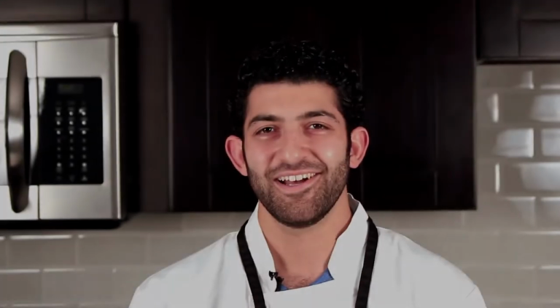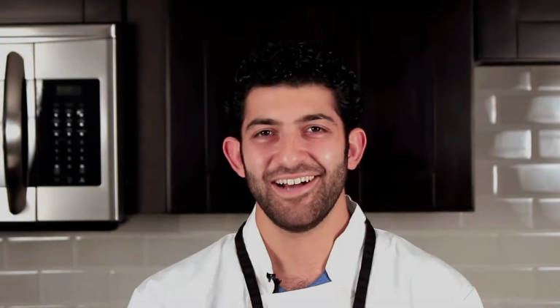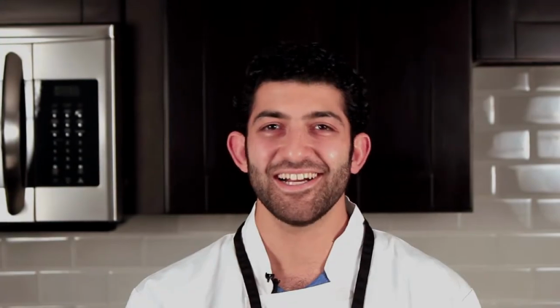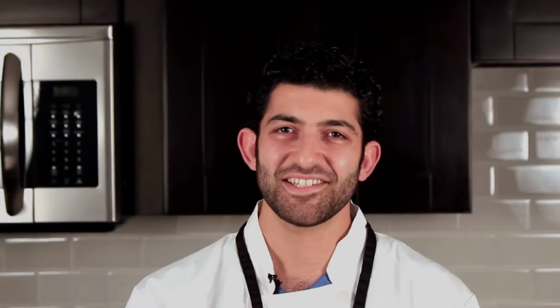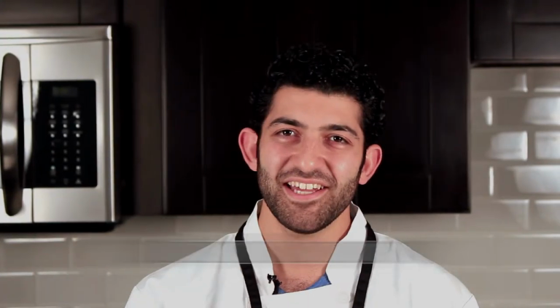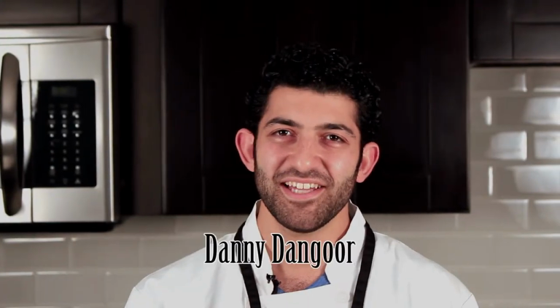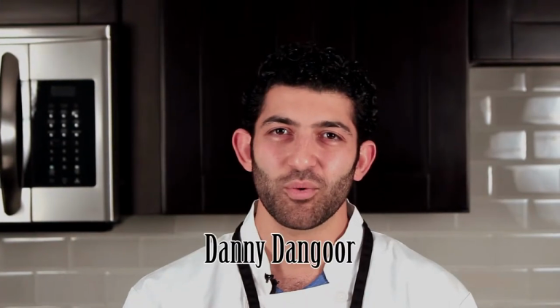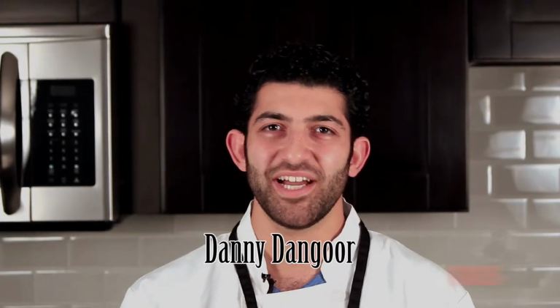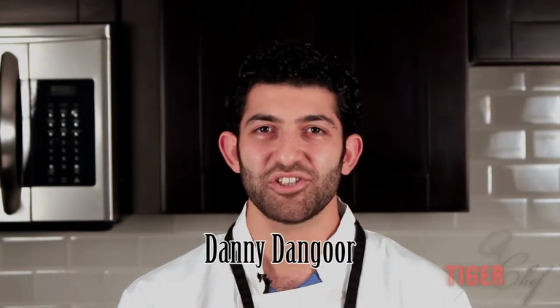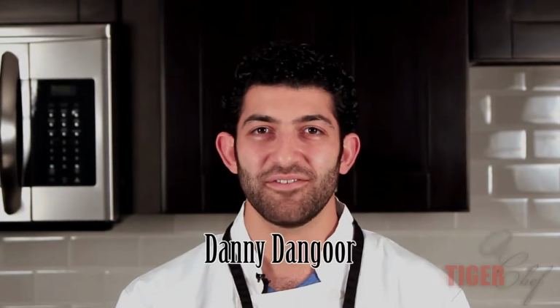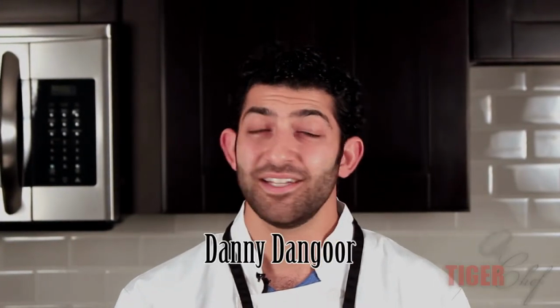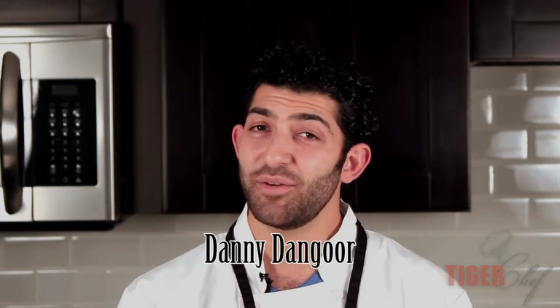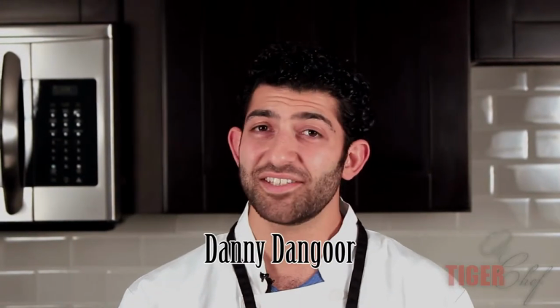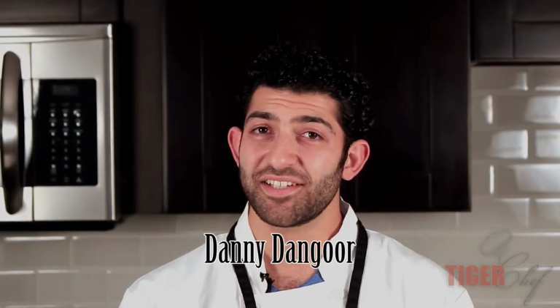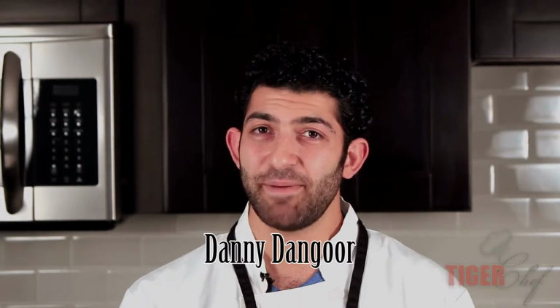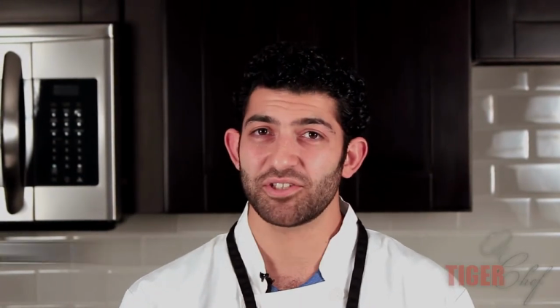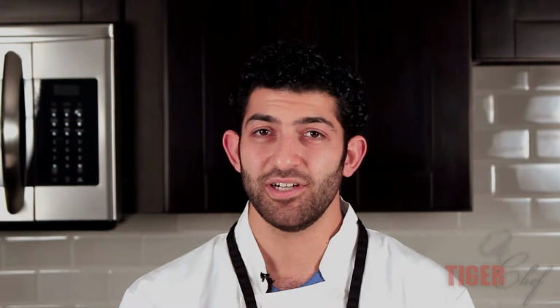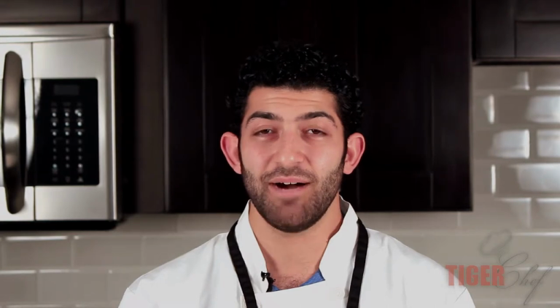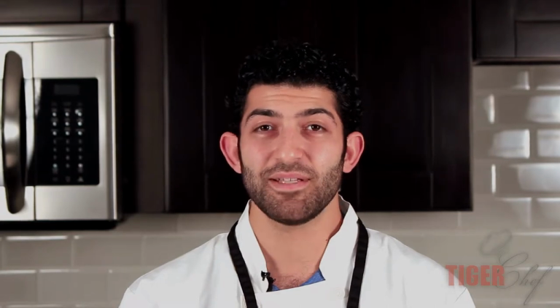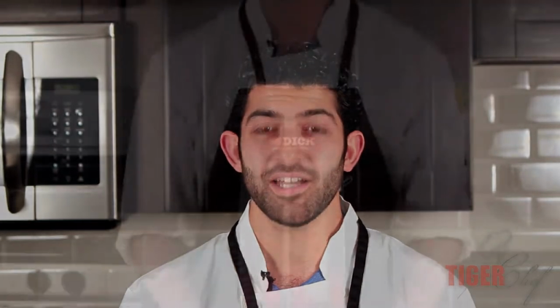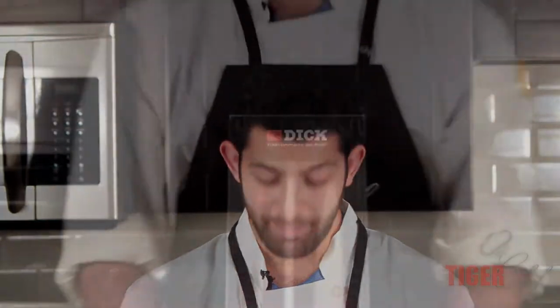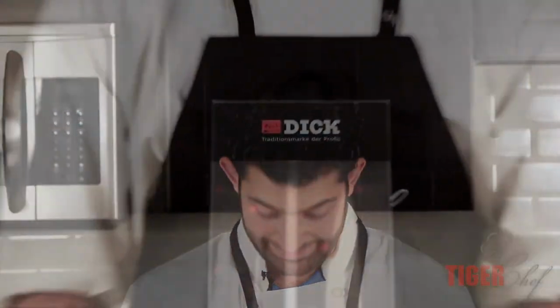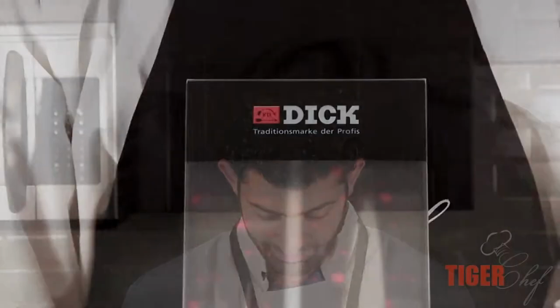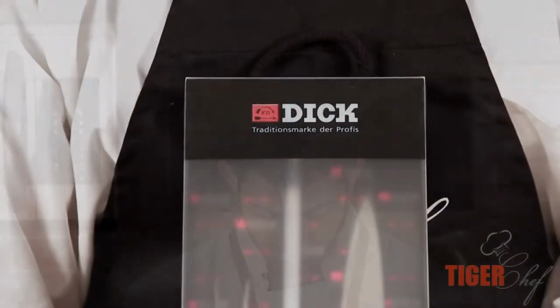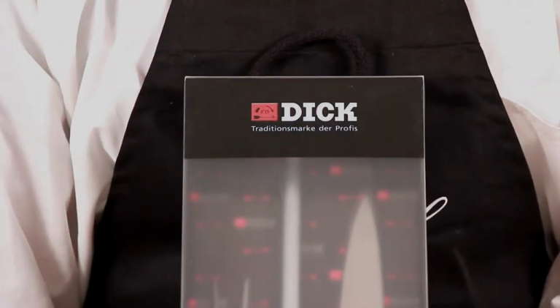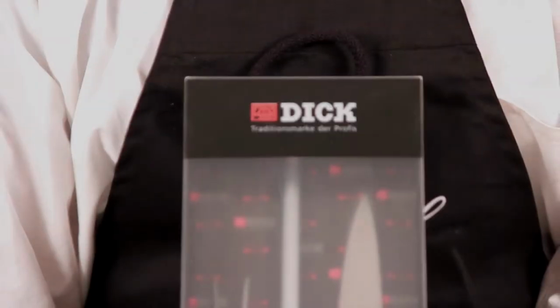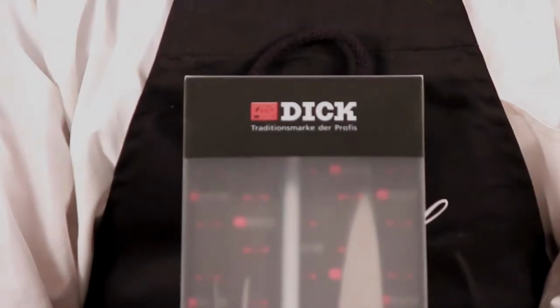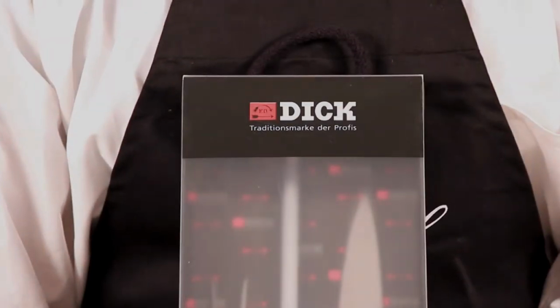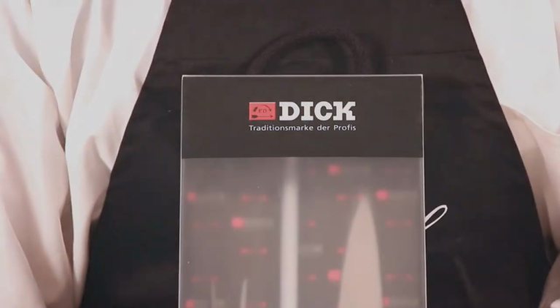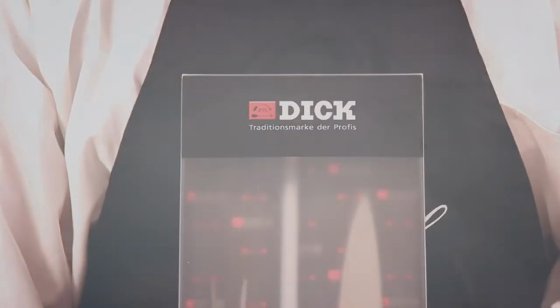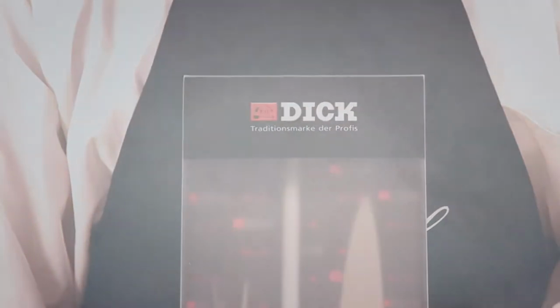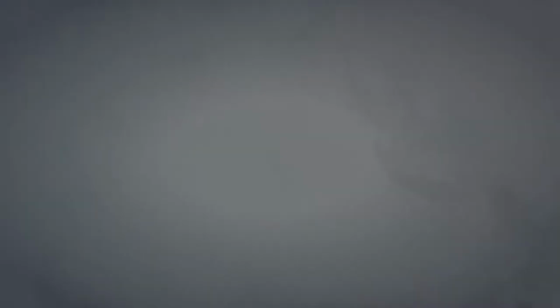Hi guys, this is Danny Dangle with Tiger Chef. Today we've got something special — I'm going to be talking about my three-piece F-Dick knife carving set.